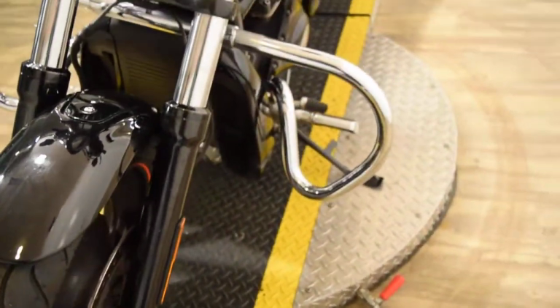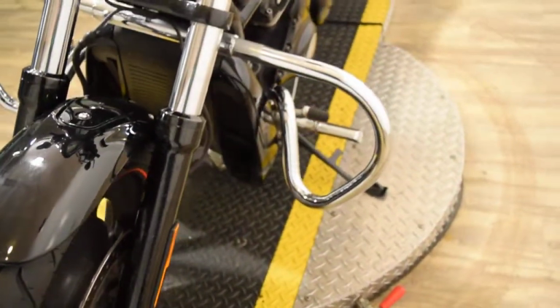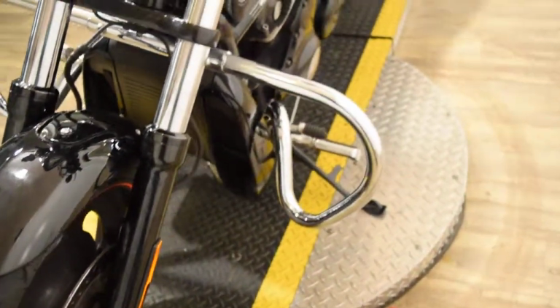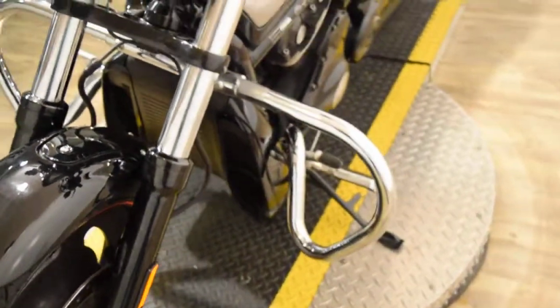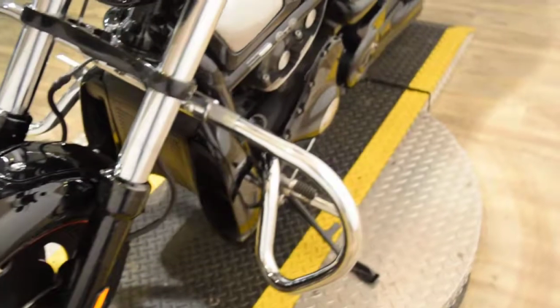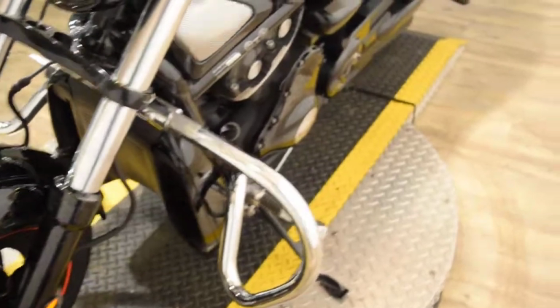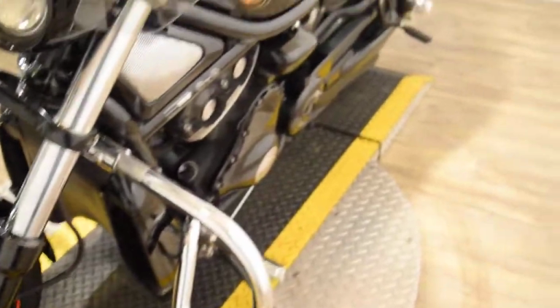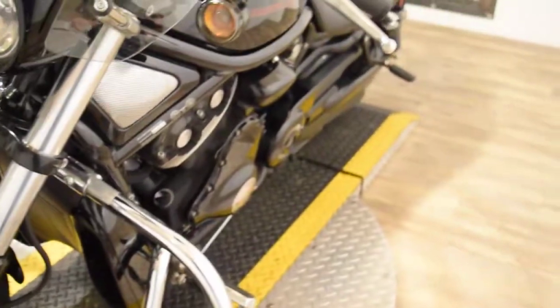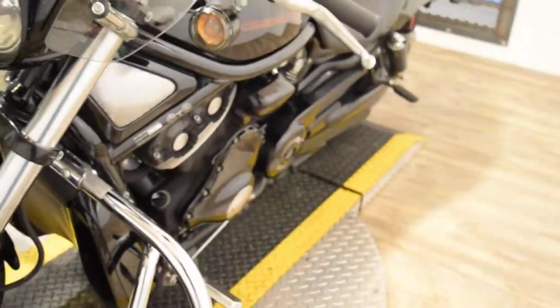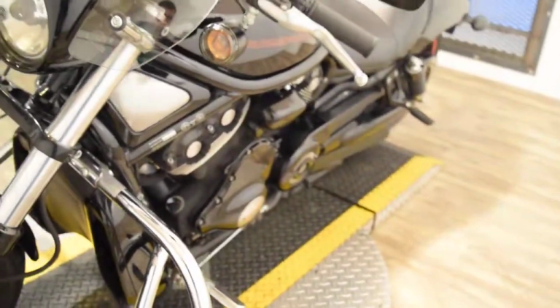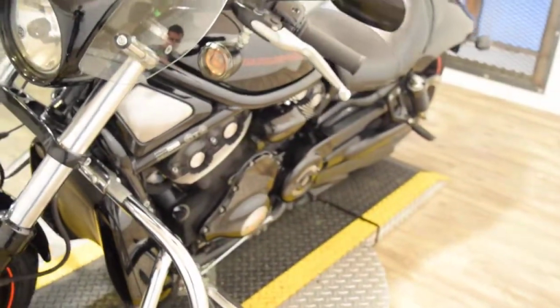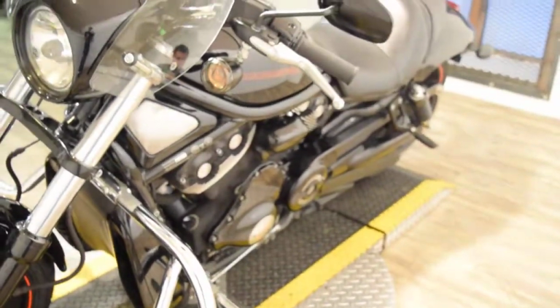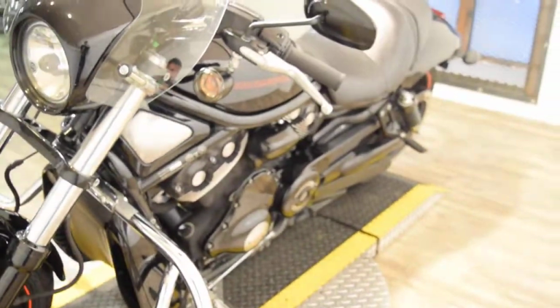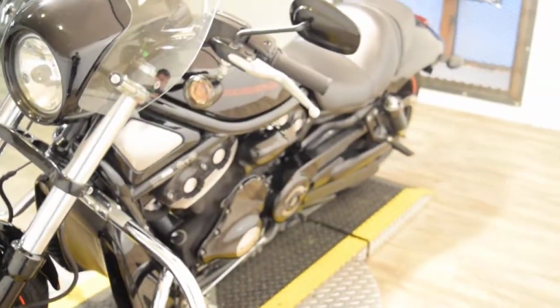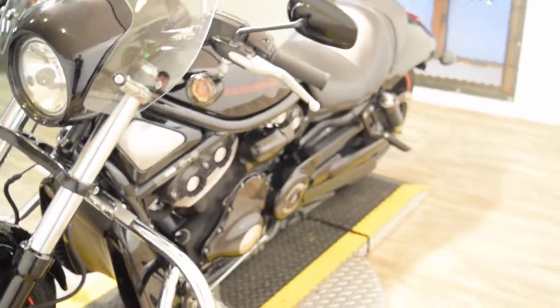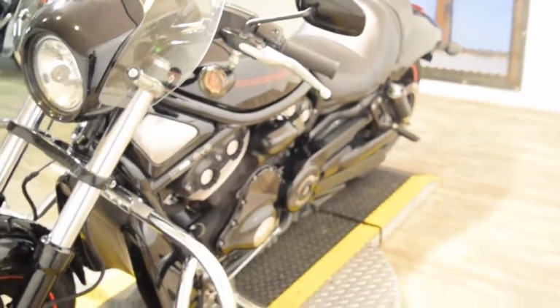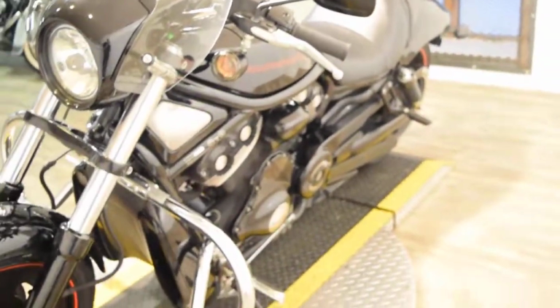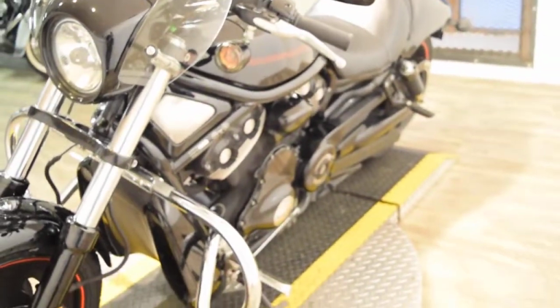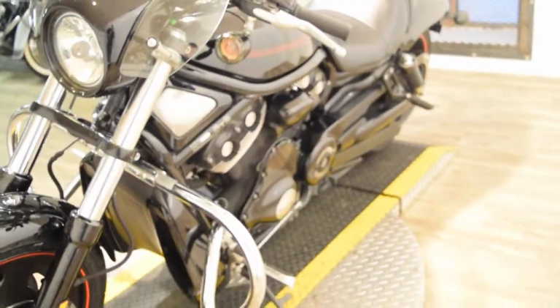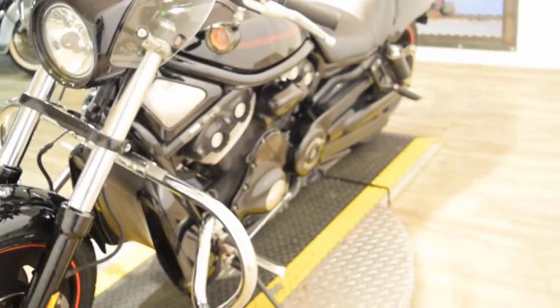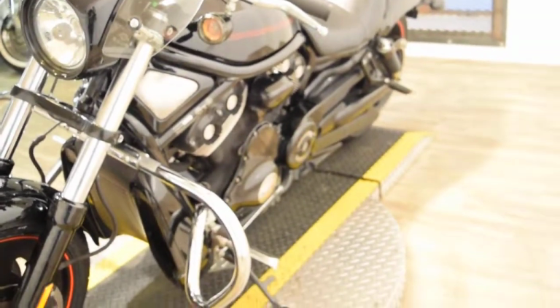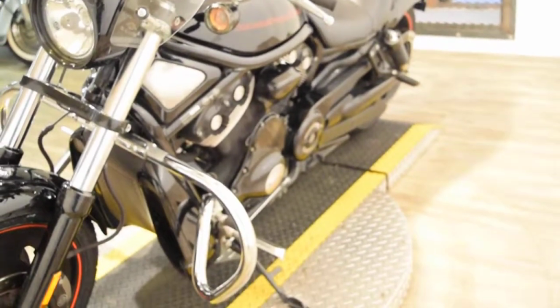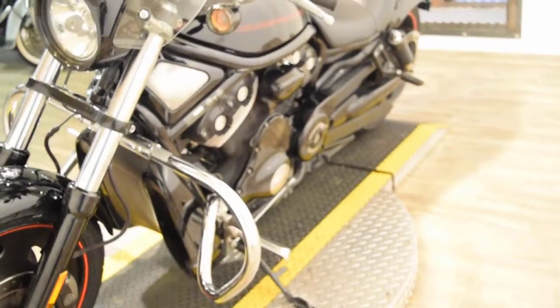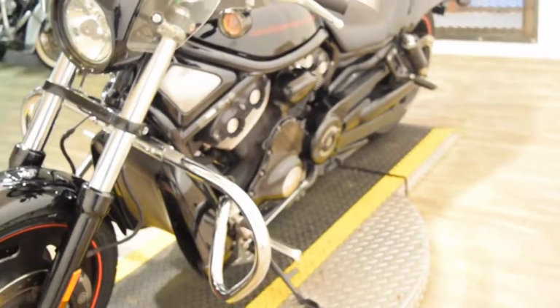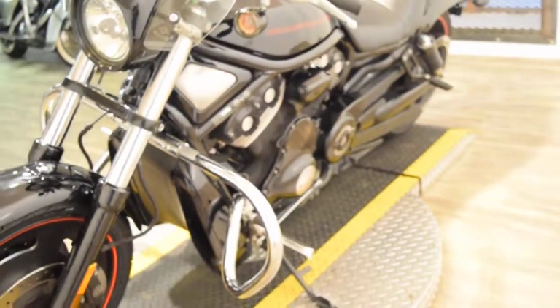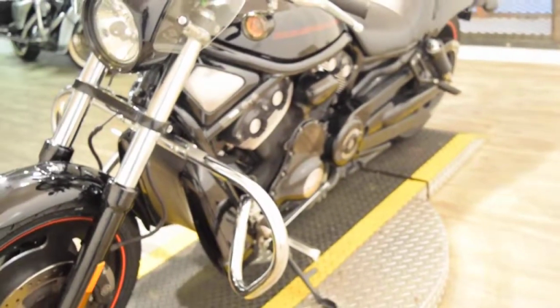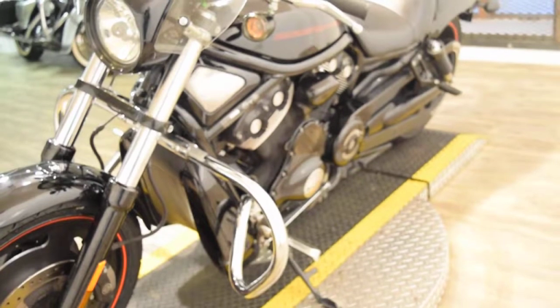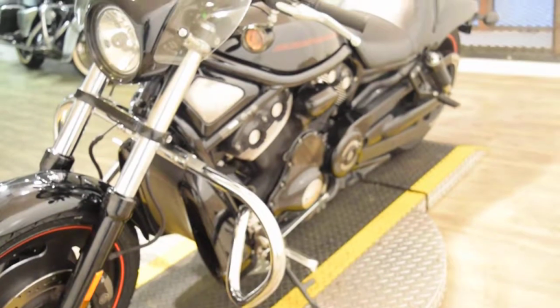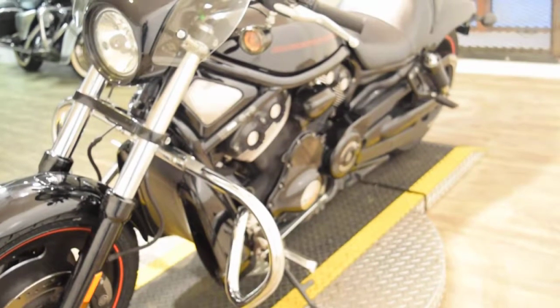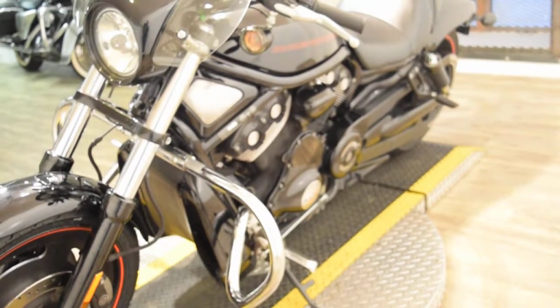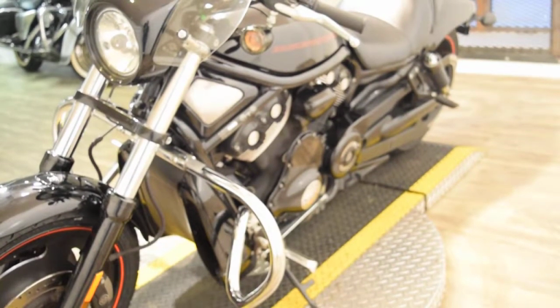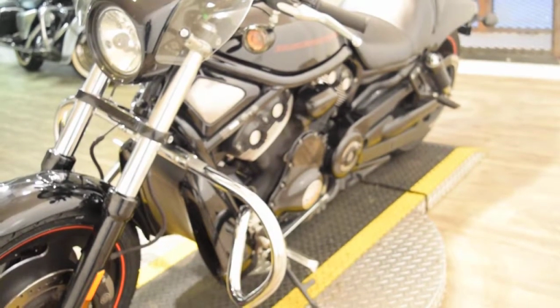You can come see this bike in person. We're about 45 minutes north of Chicago and we have about 300 bikes in stock.